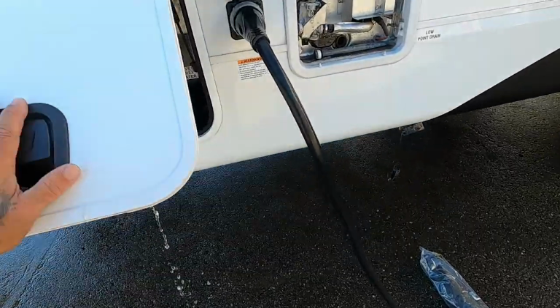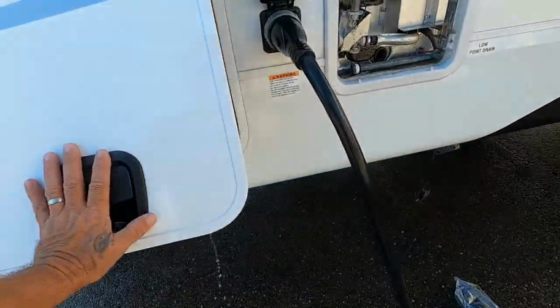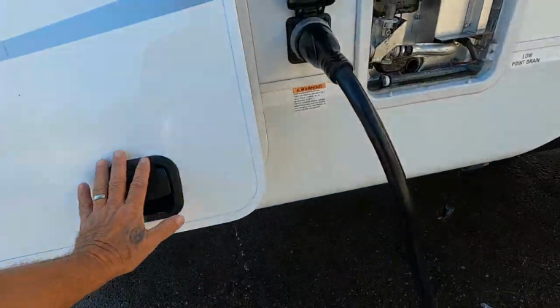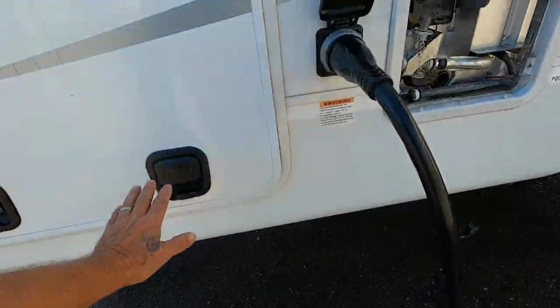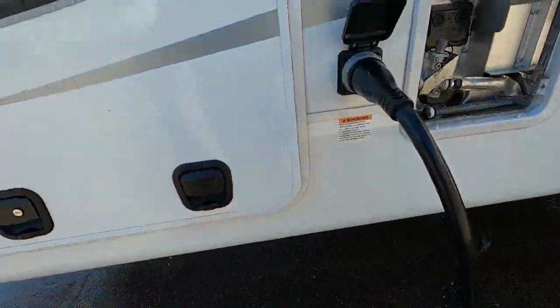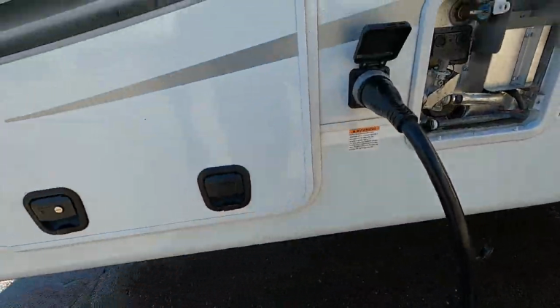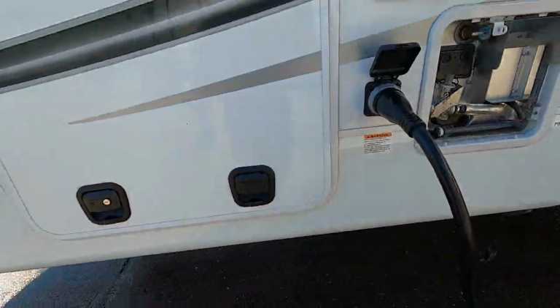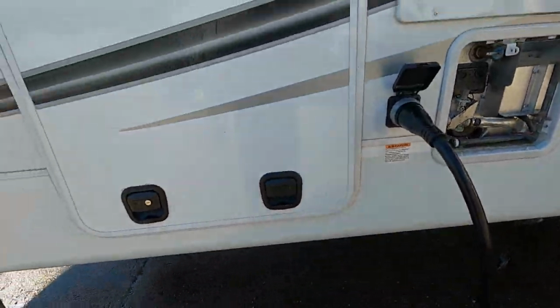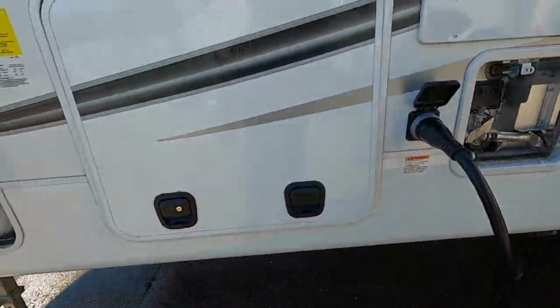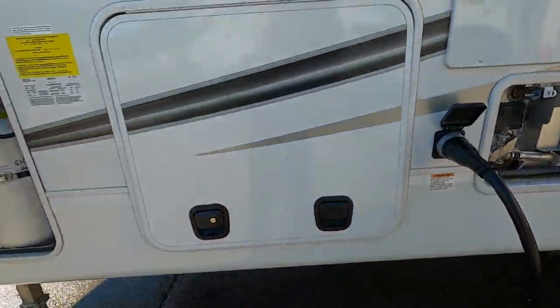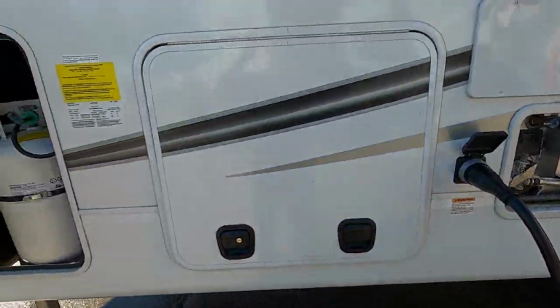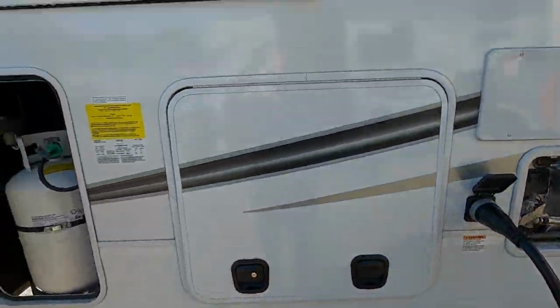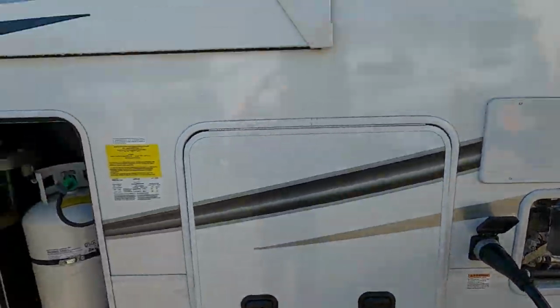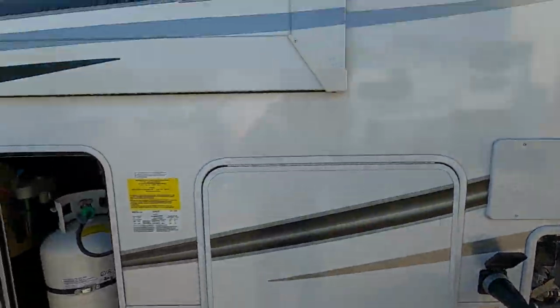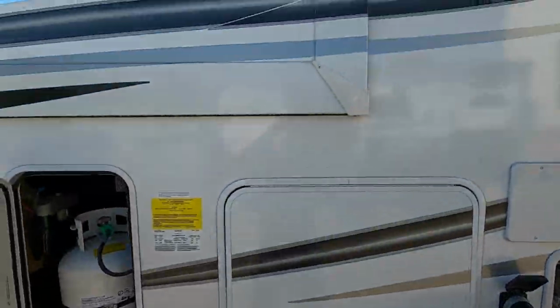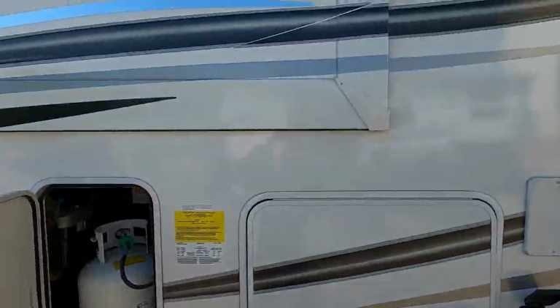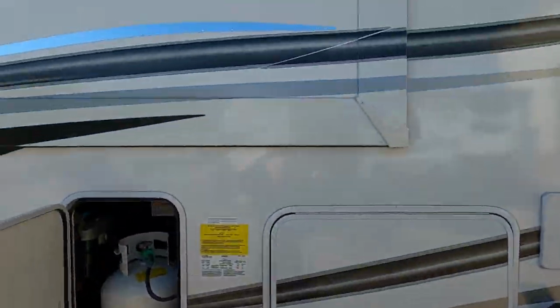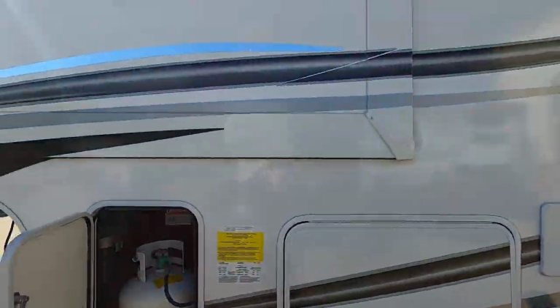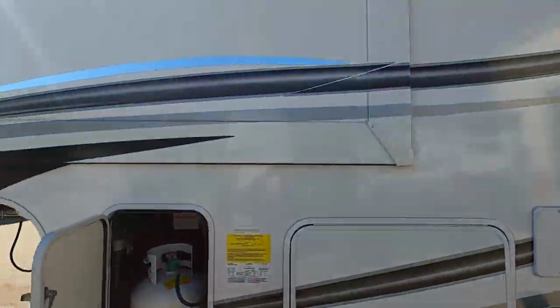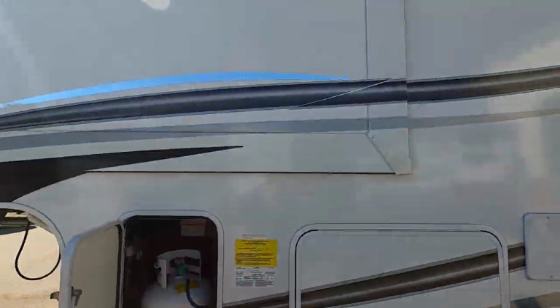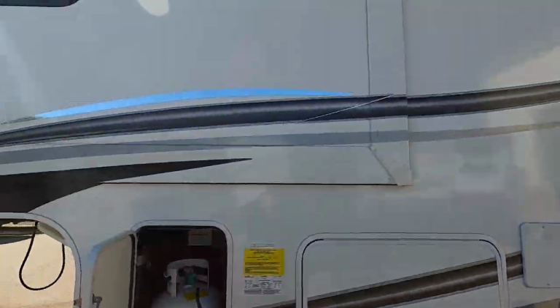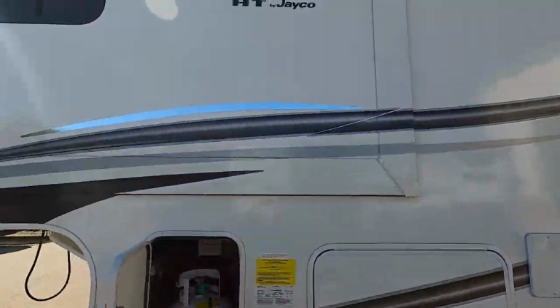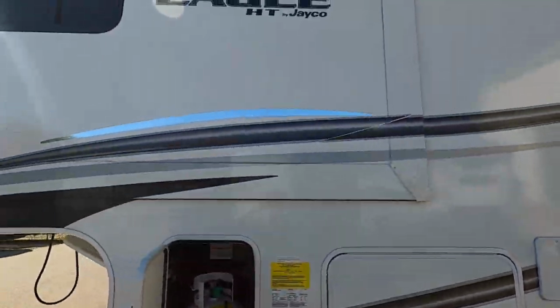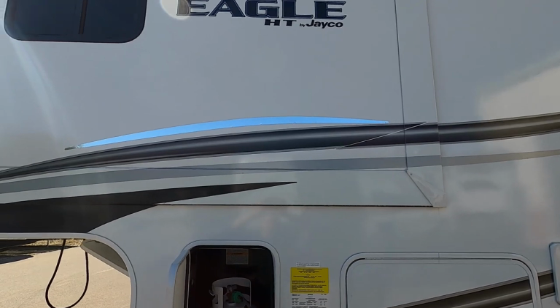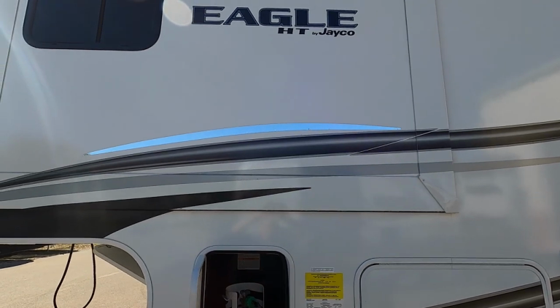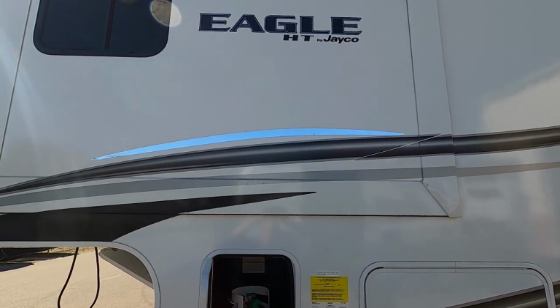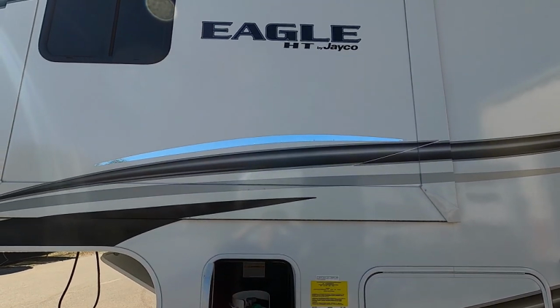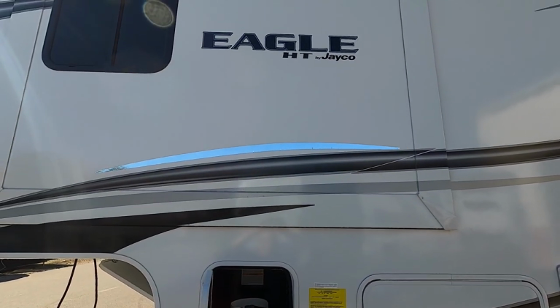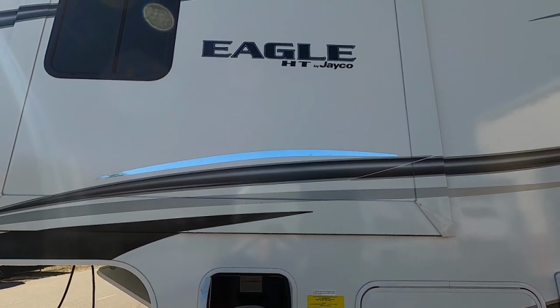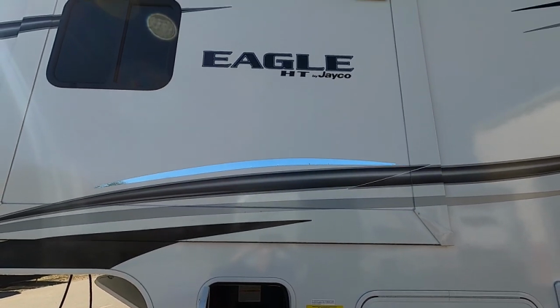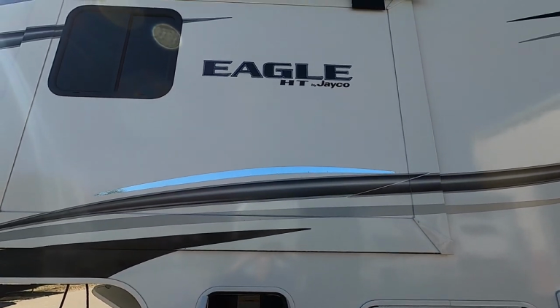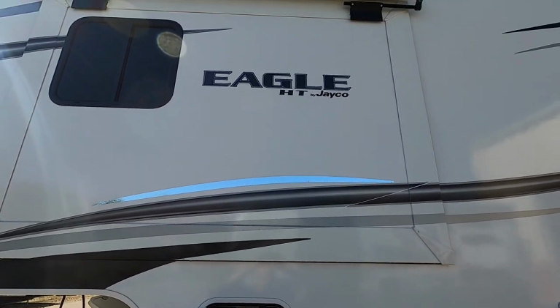Thank you so much for your purchase. Hope you enjoy this RV for many years to come. Happy camping!